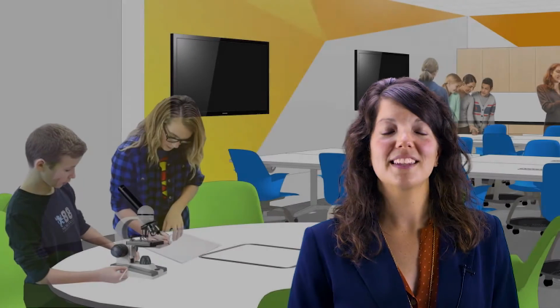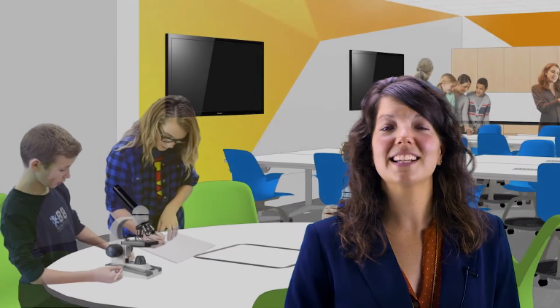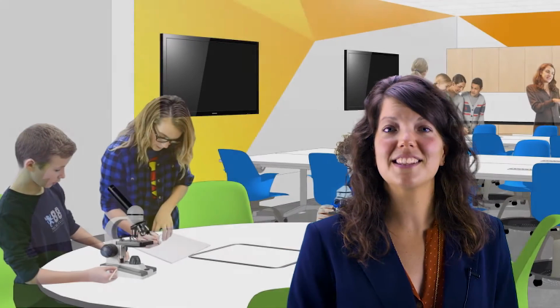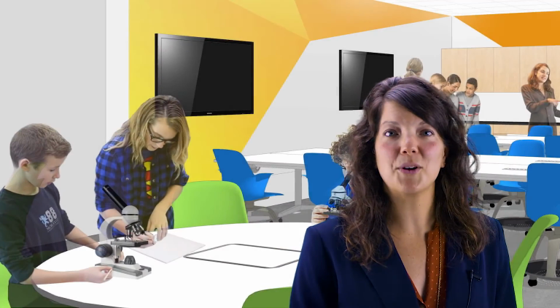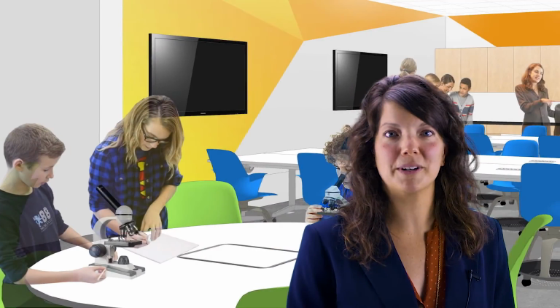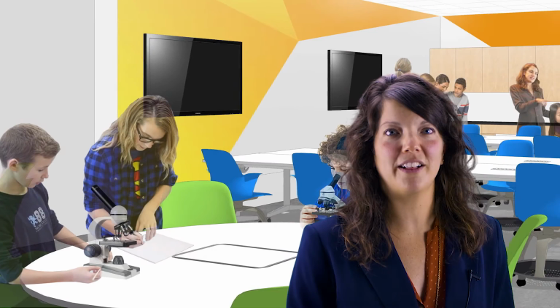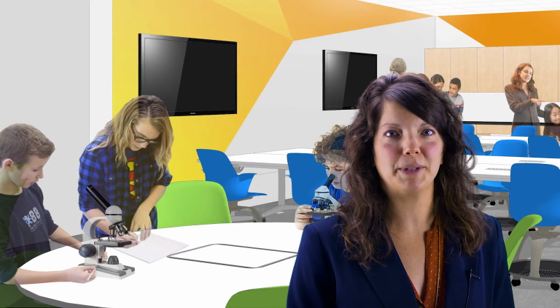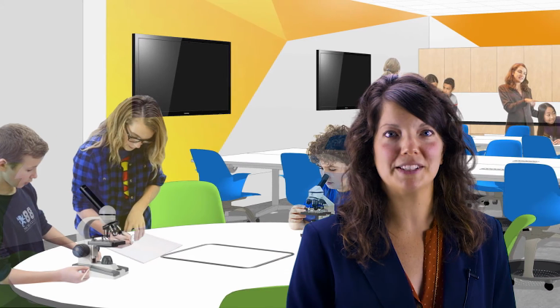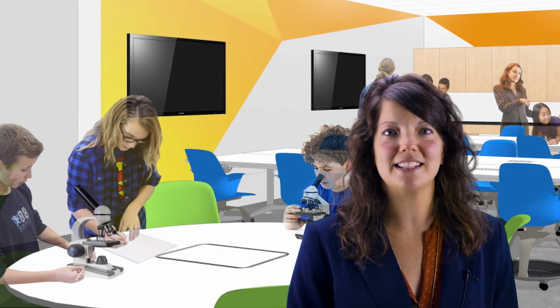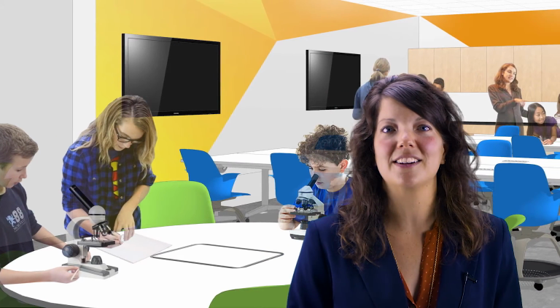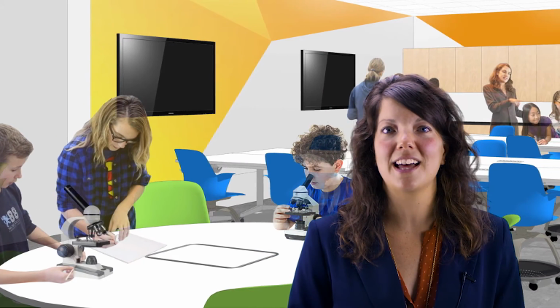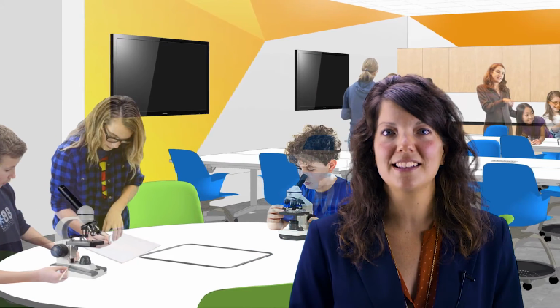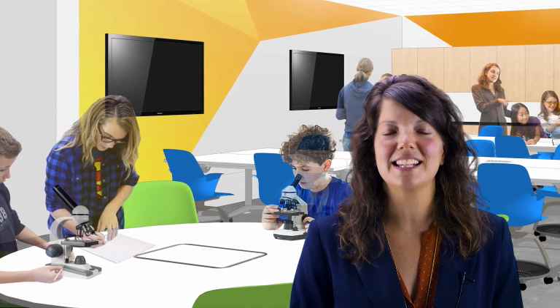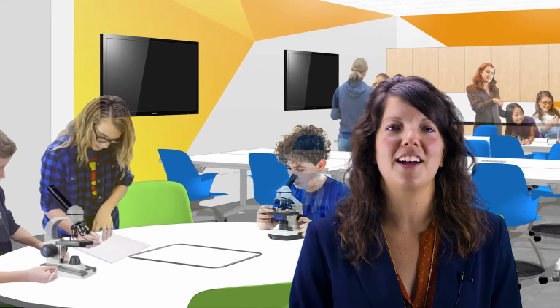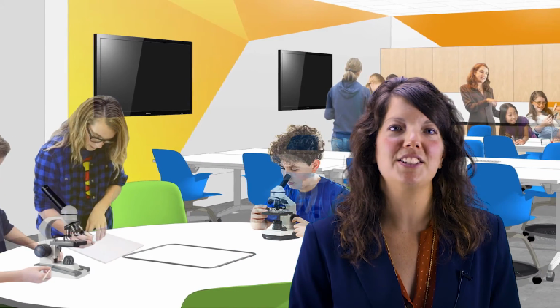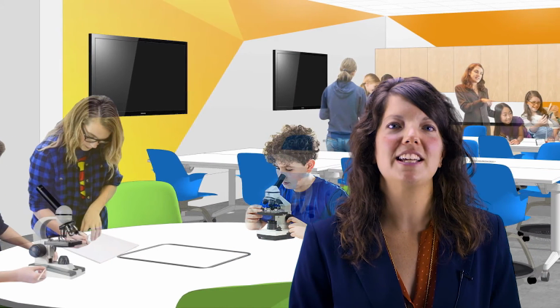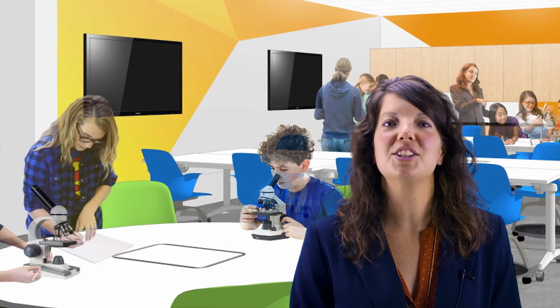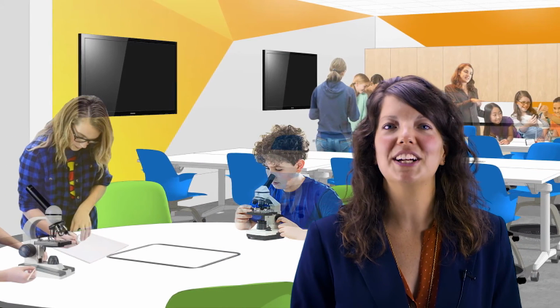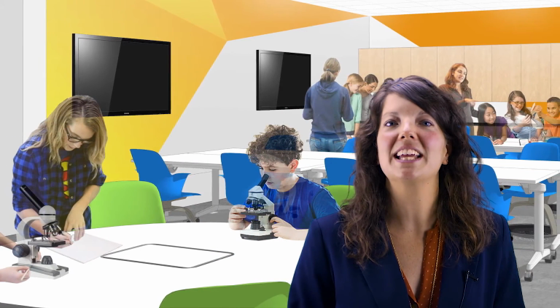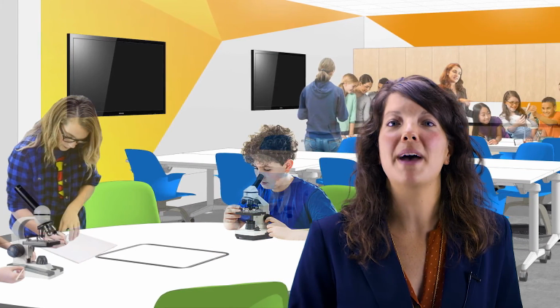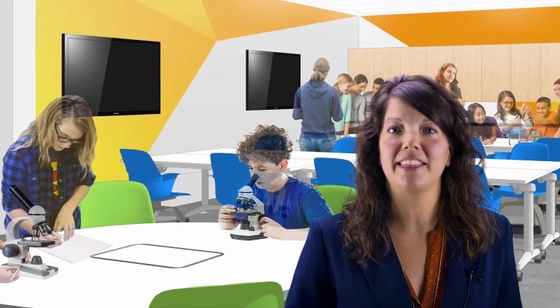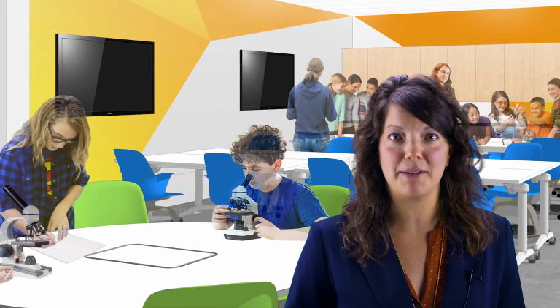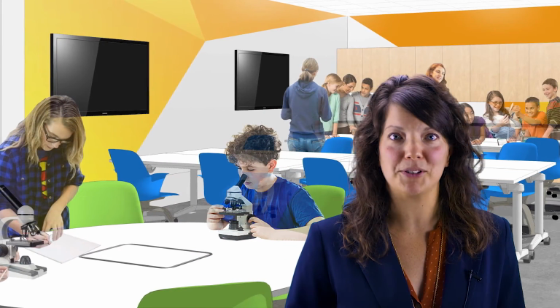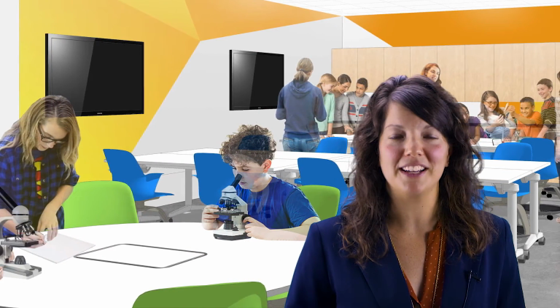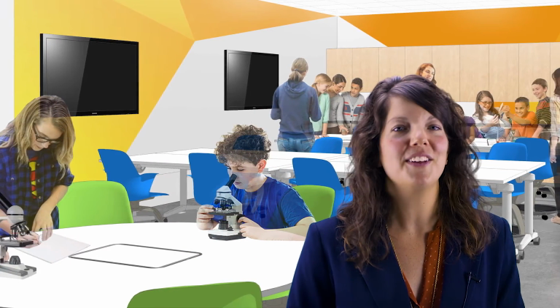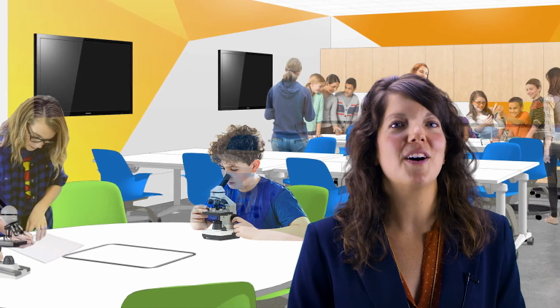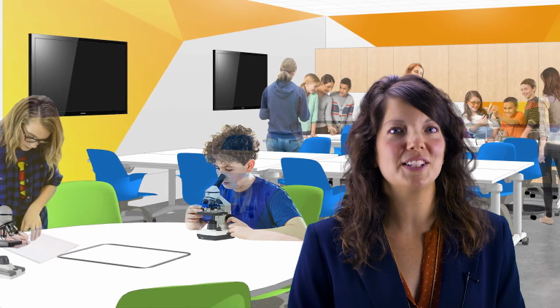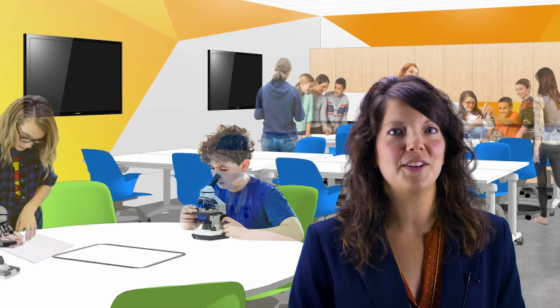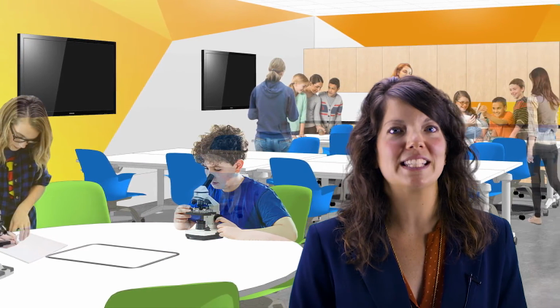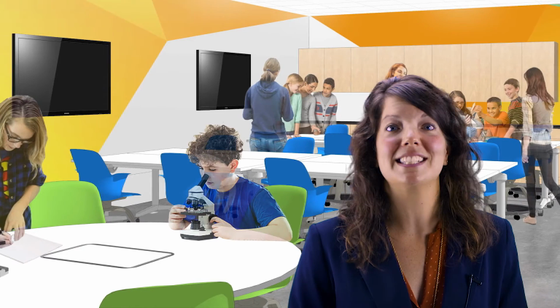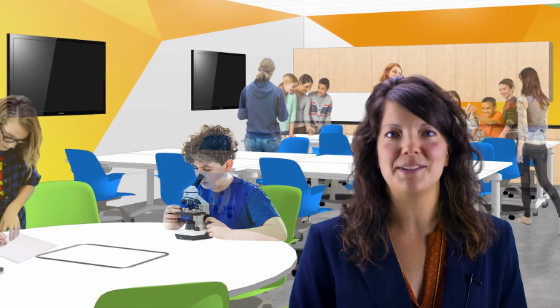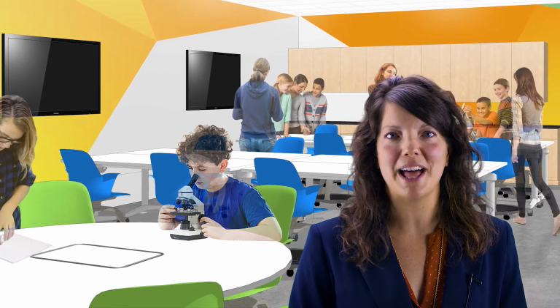Next to the Colburn Hall of Minerals is our science, technology, engineering, and math laboratory, also known as the STEM Lab.